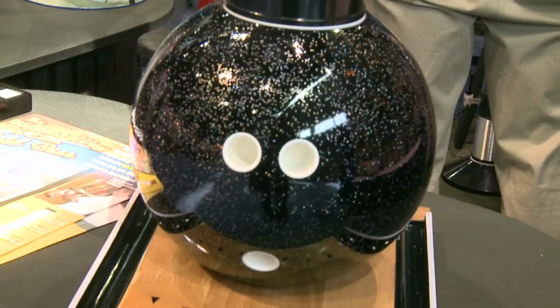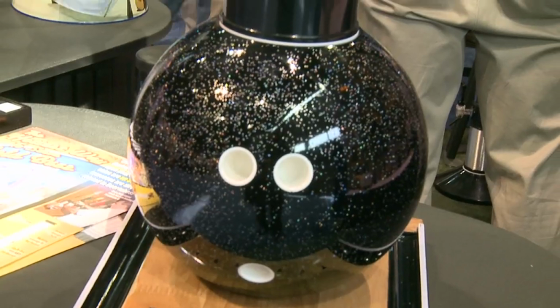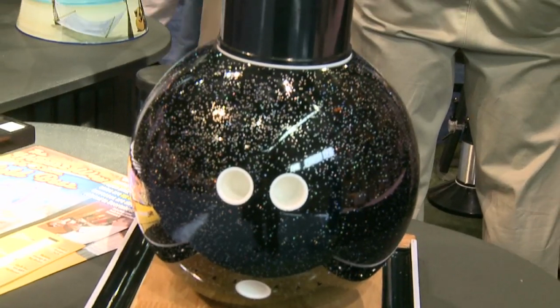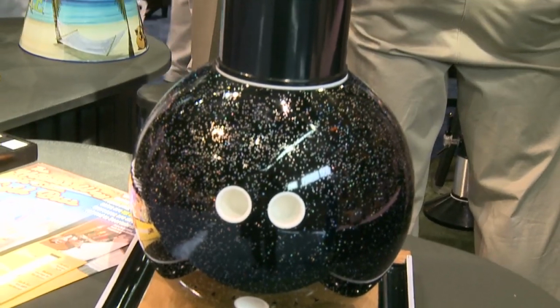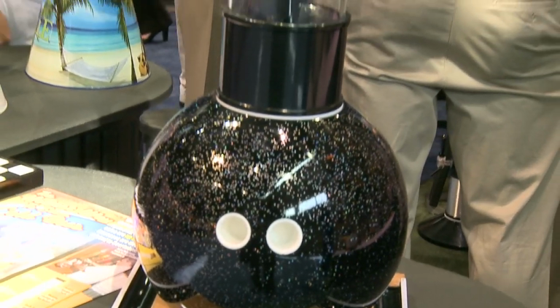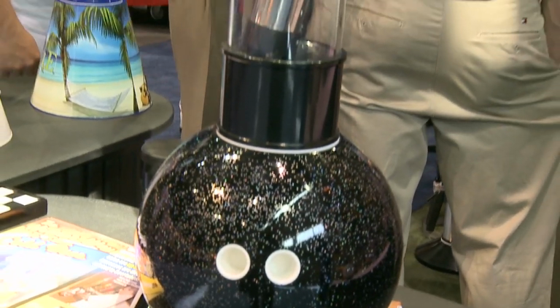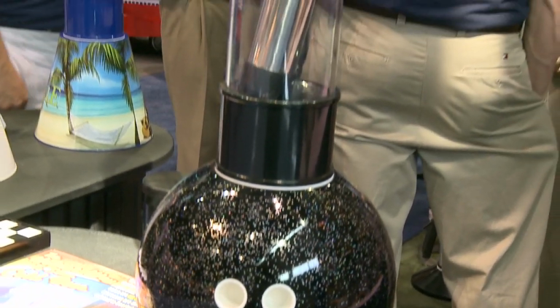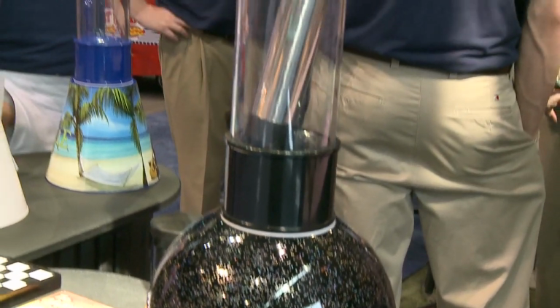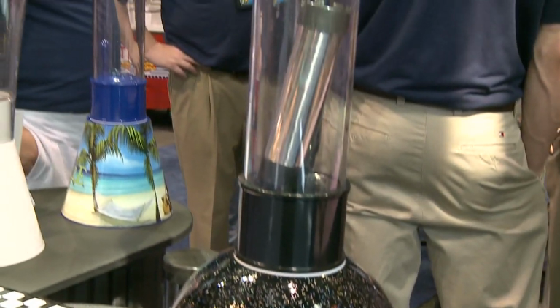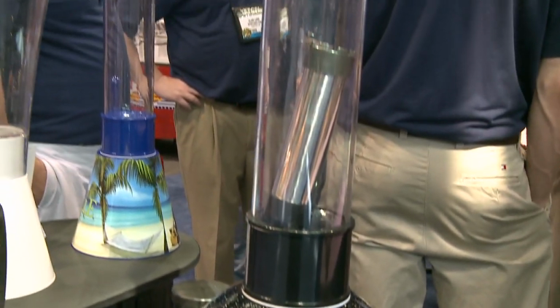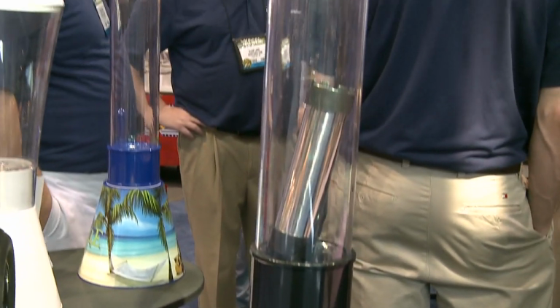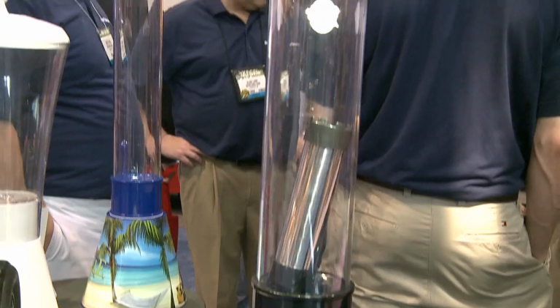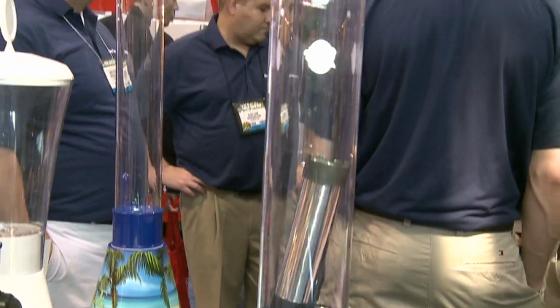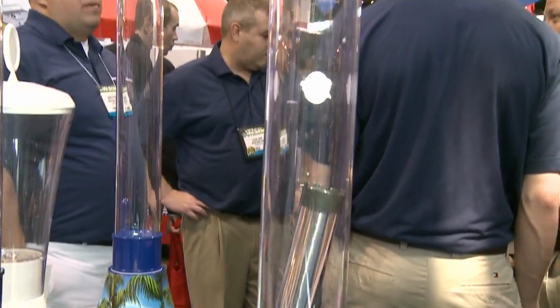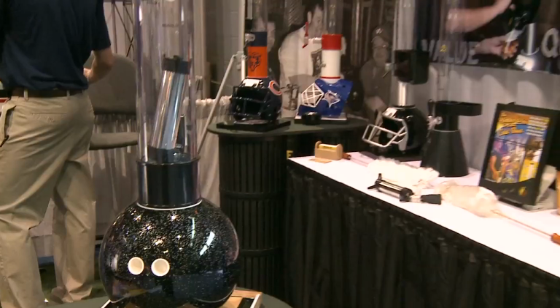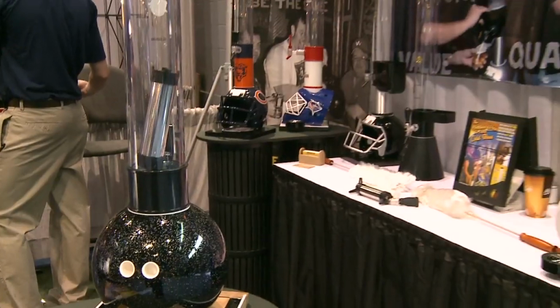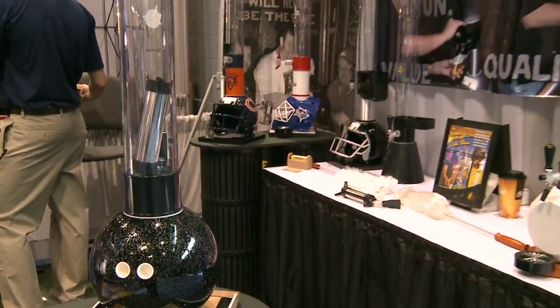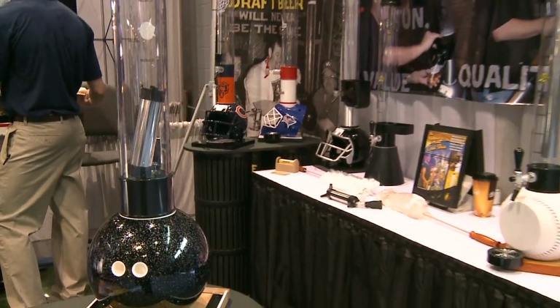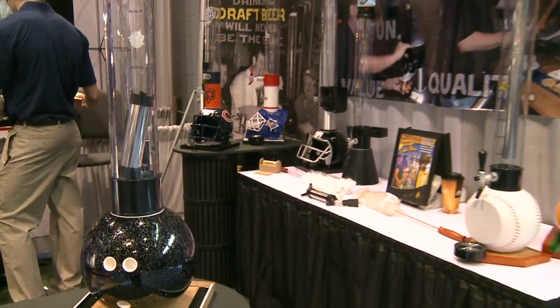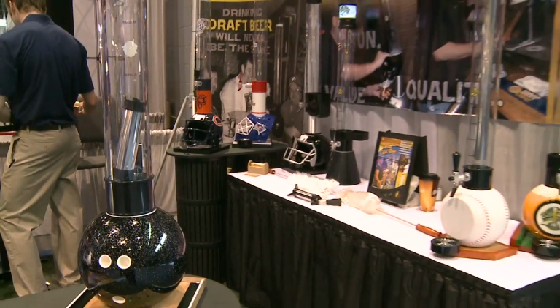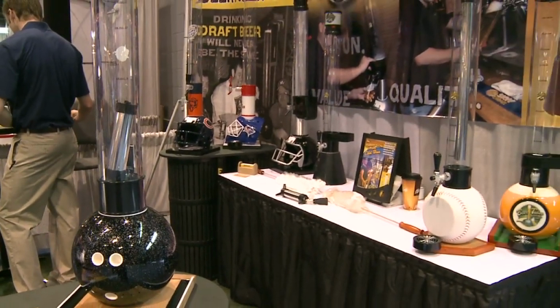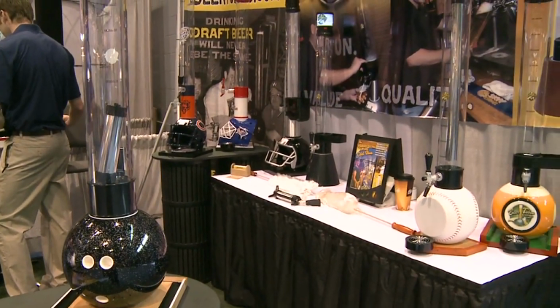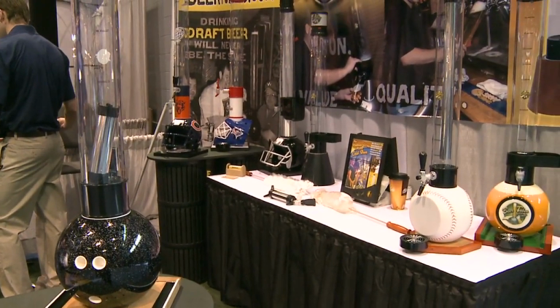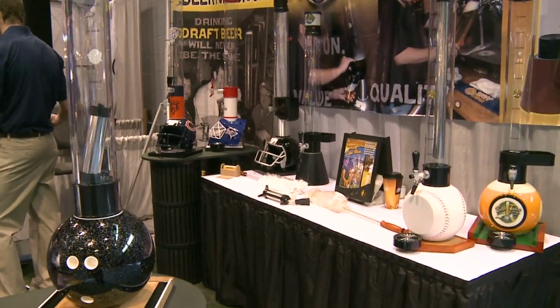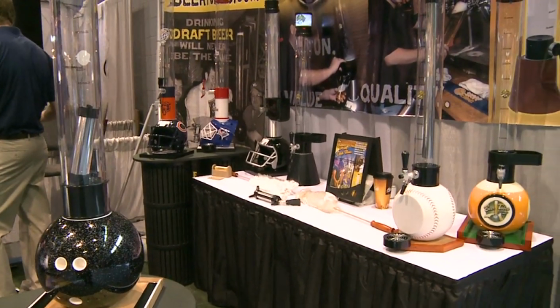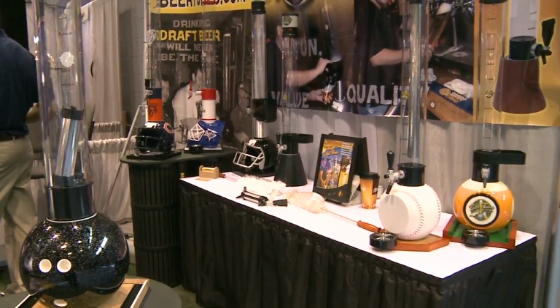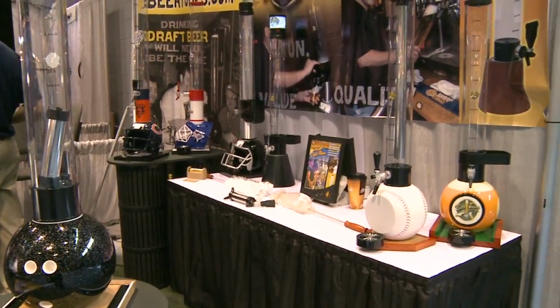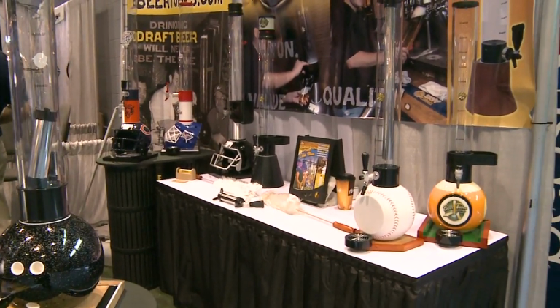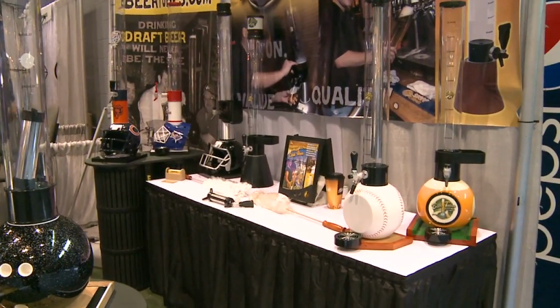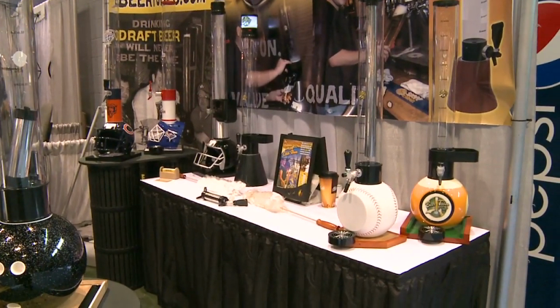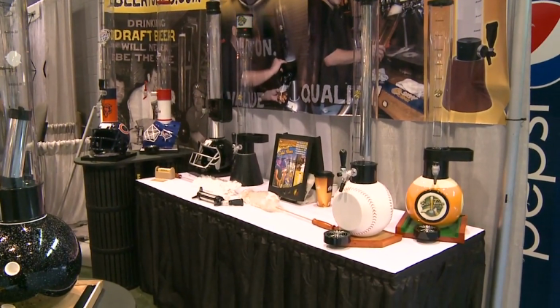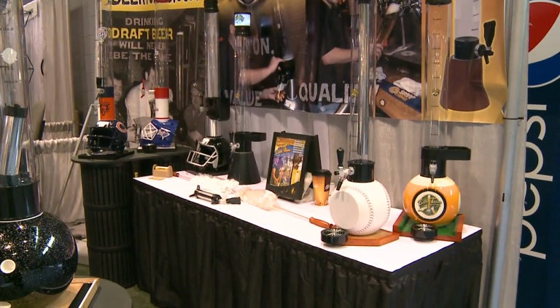We have many bars that go from normal — selling one keg a week — and all of a sudden they're selling seven or eight kegs a week, and it's all the result of just this product.